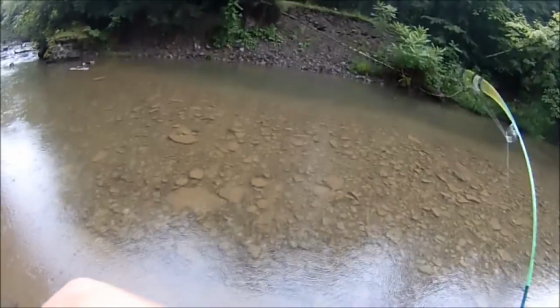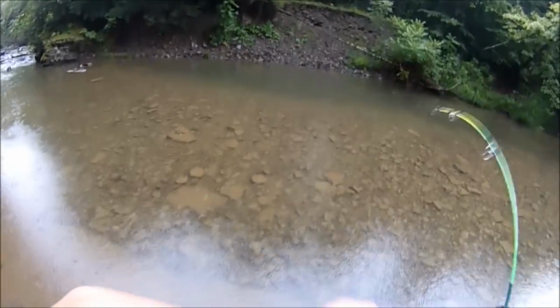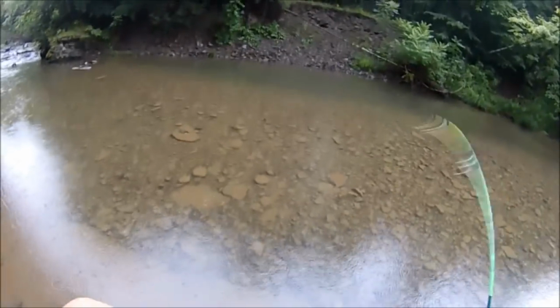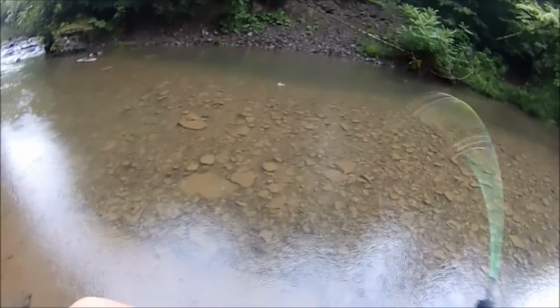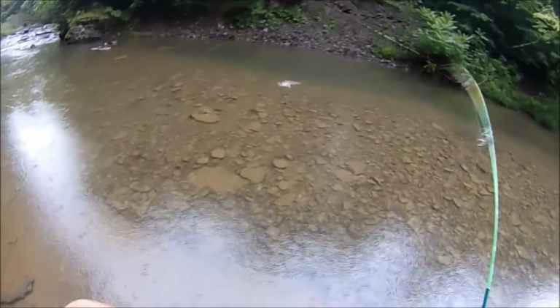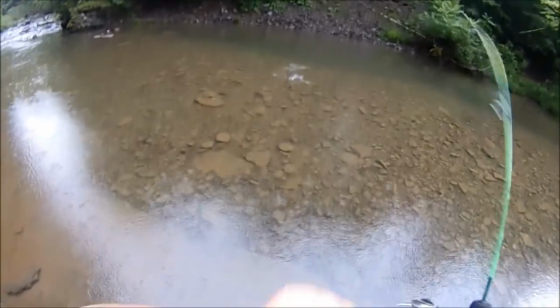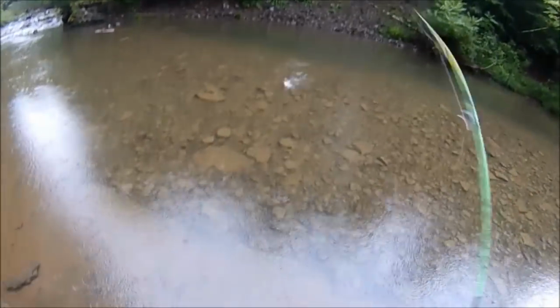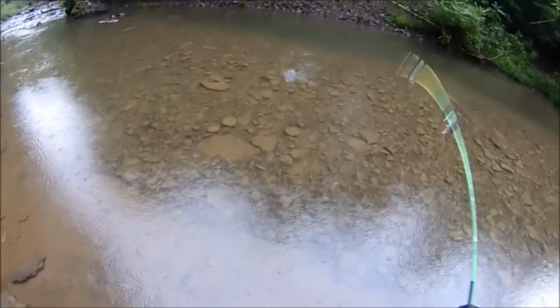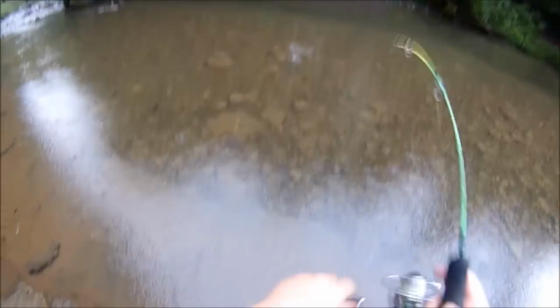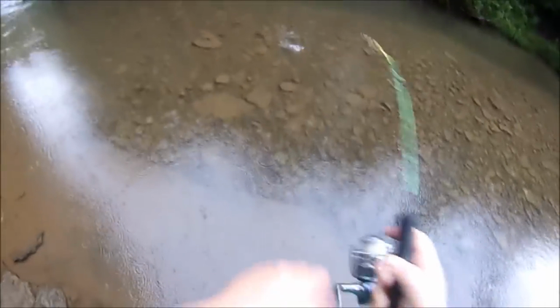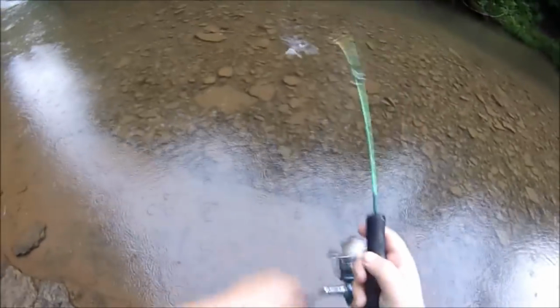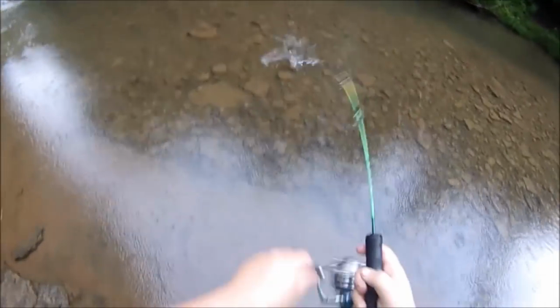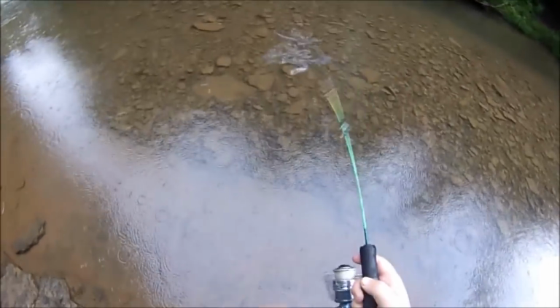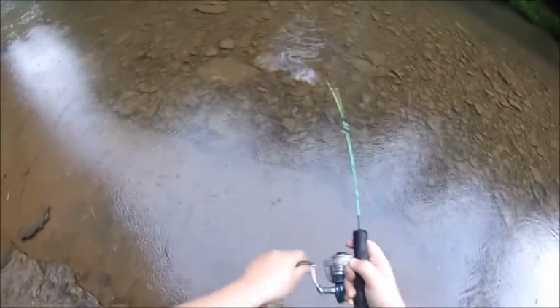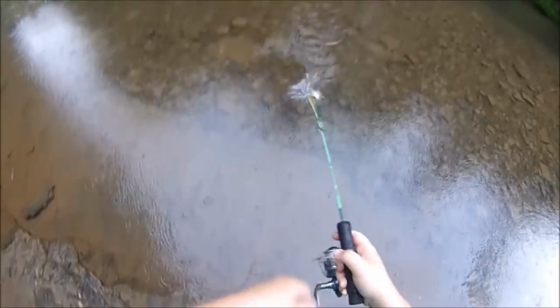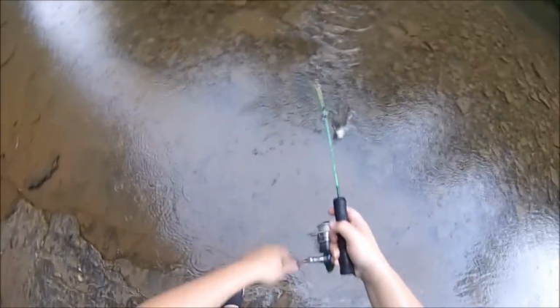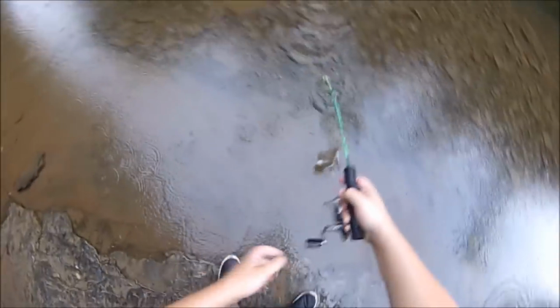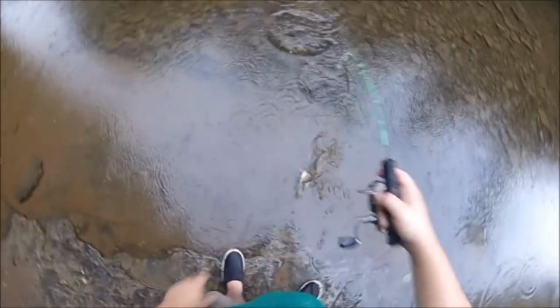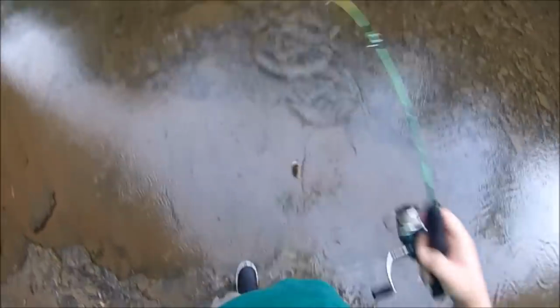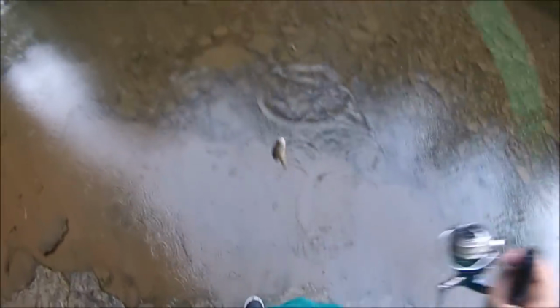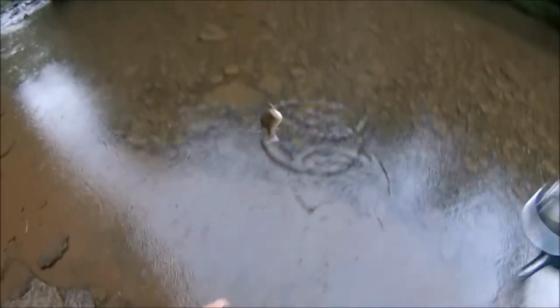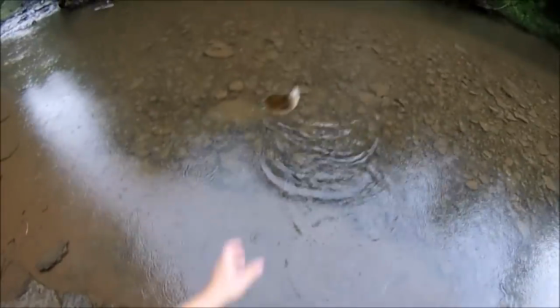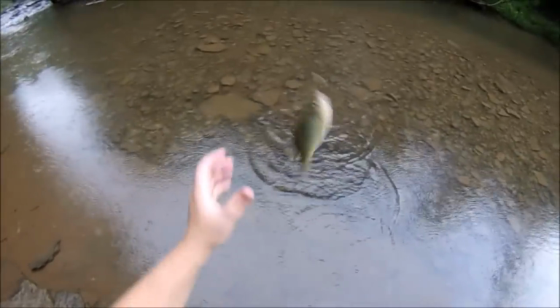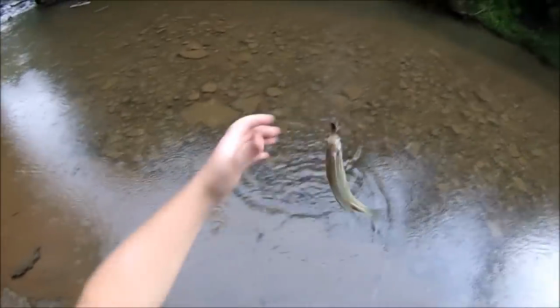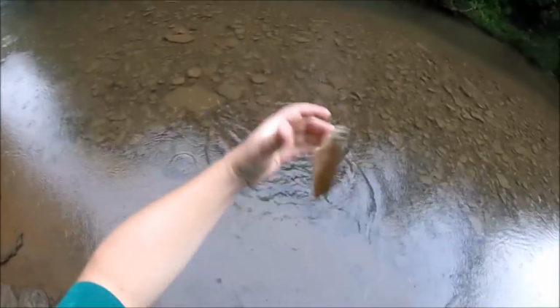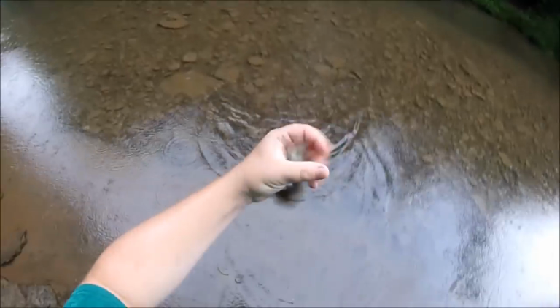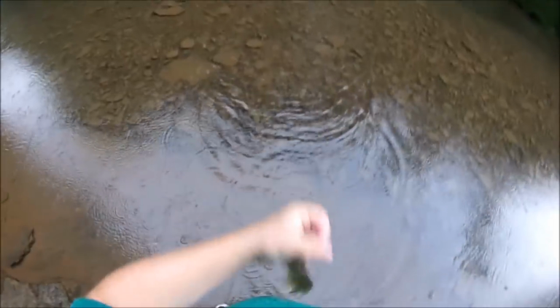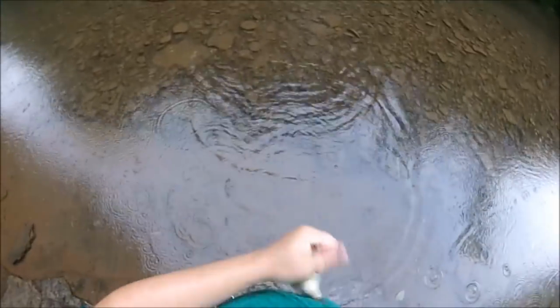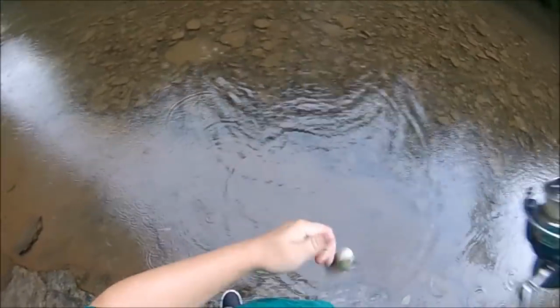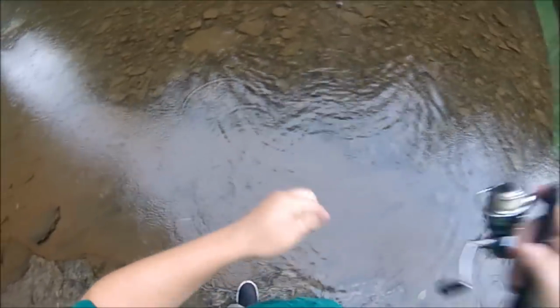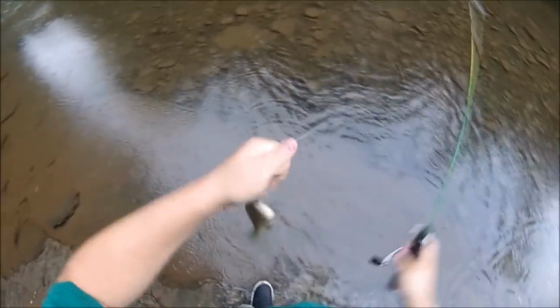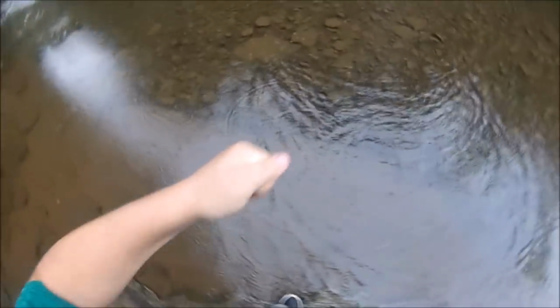Finally got something. Little bluegill. Very cool.